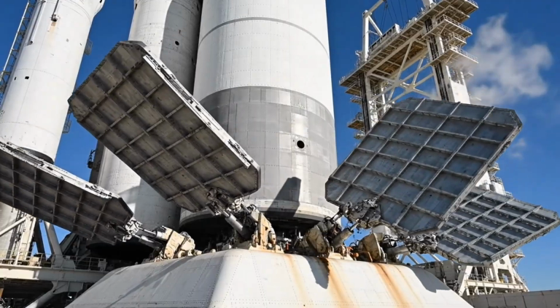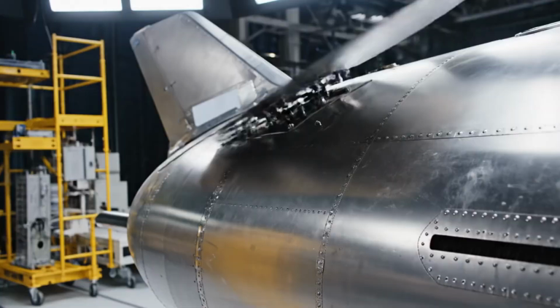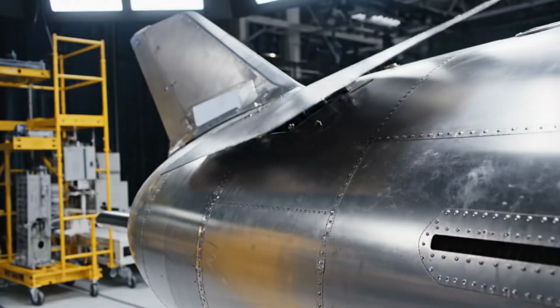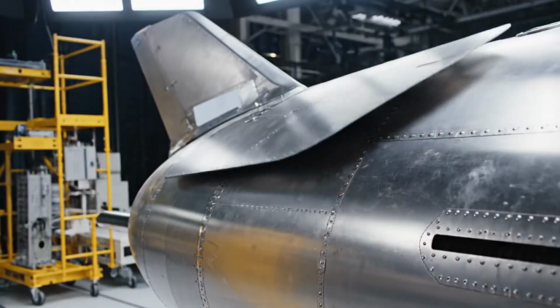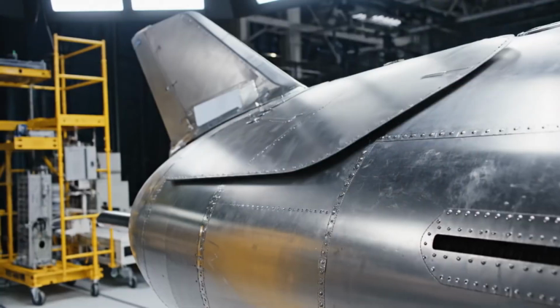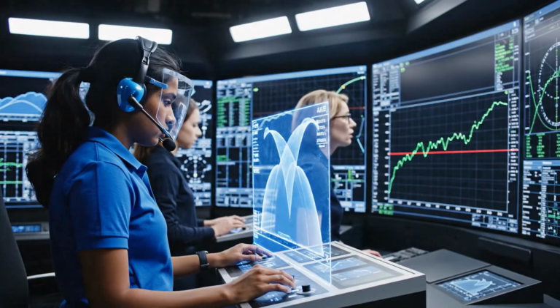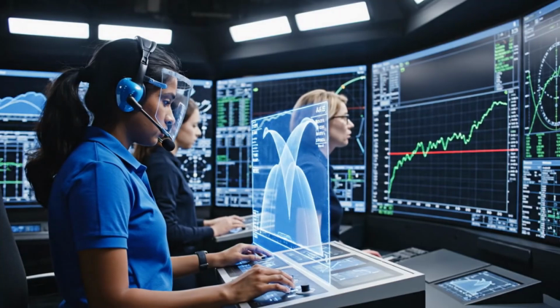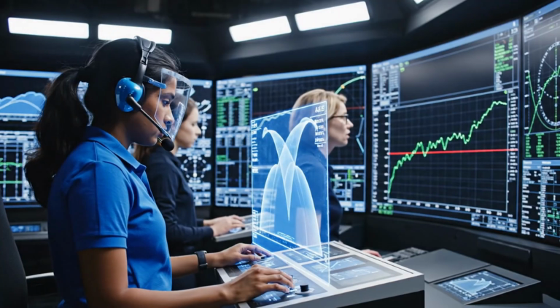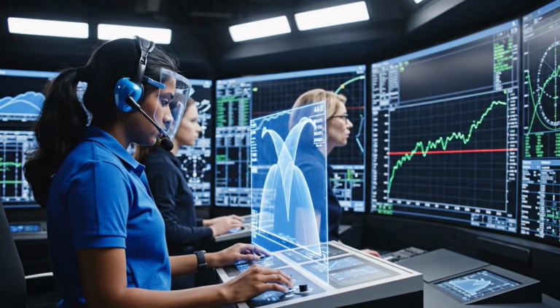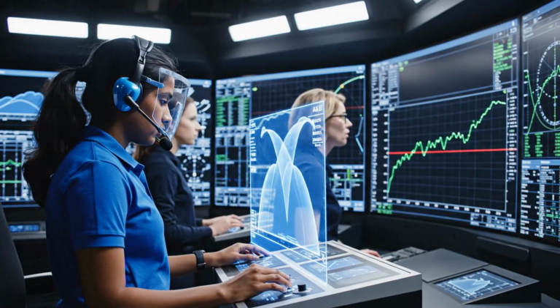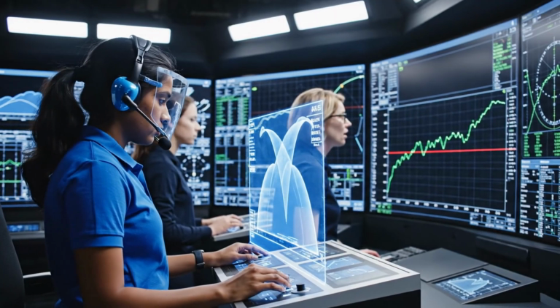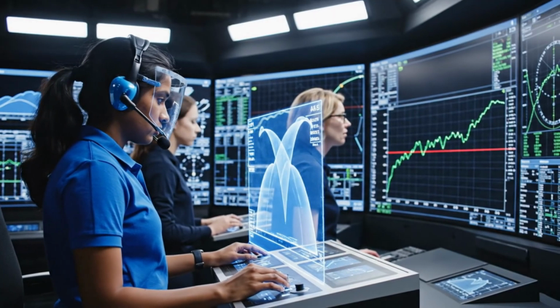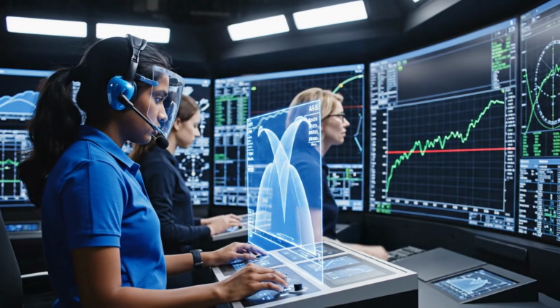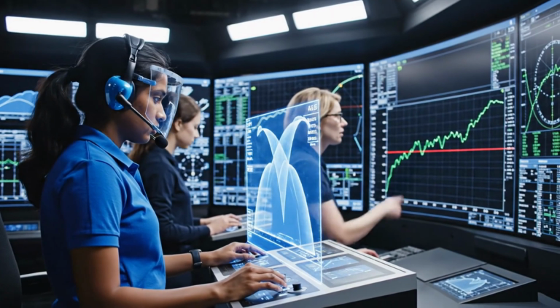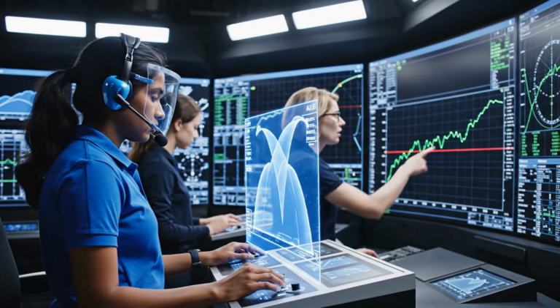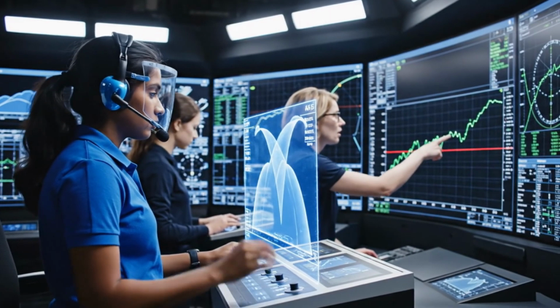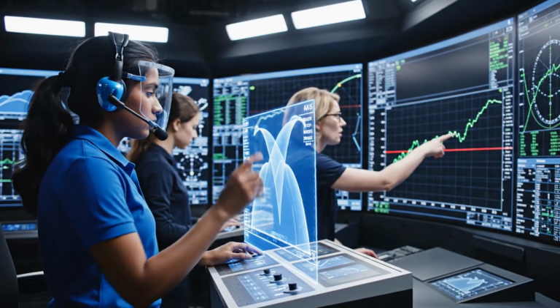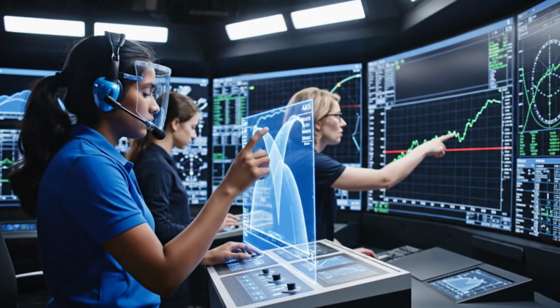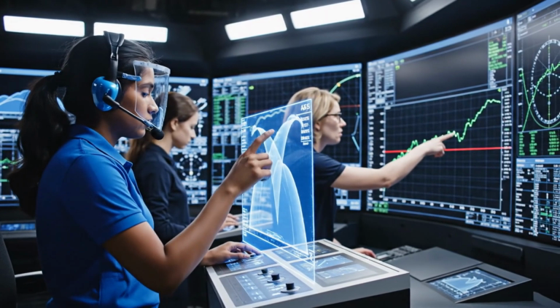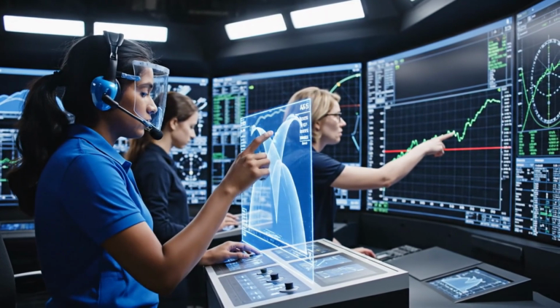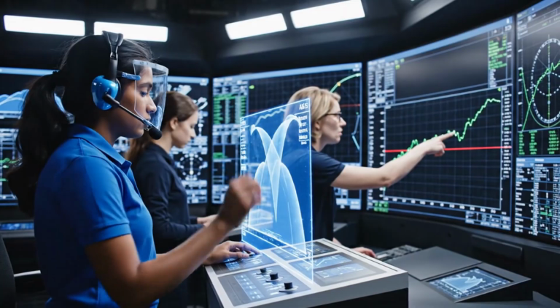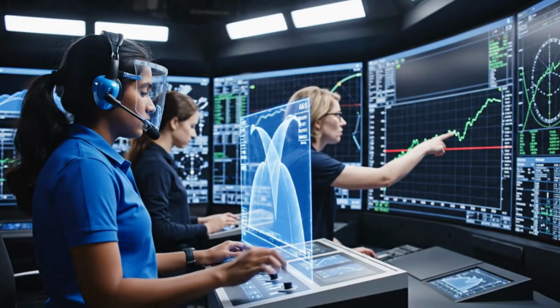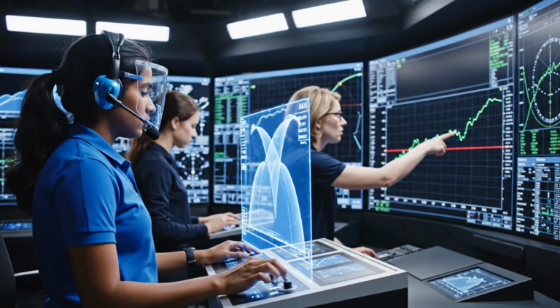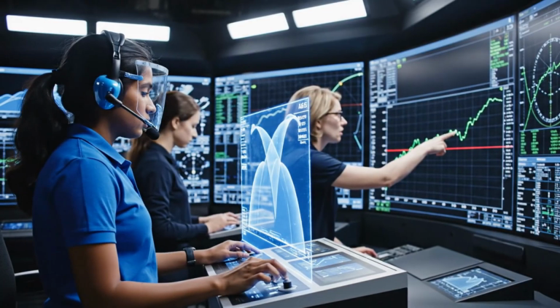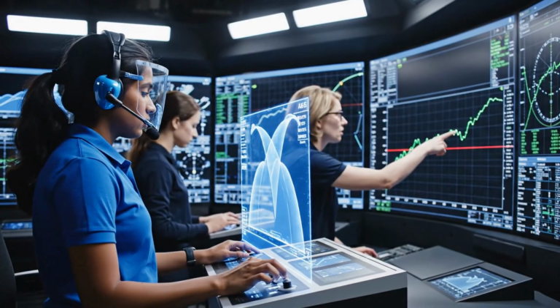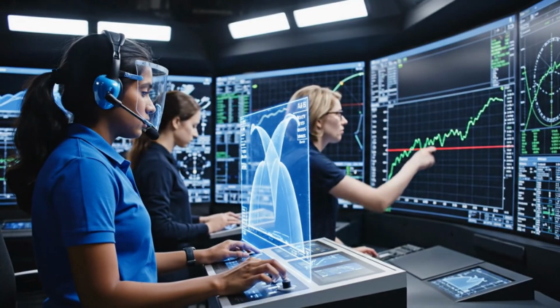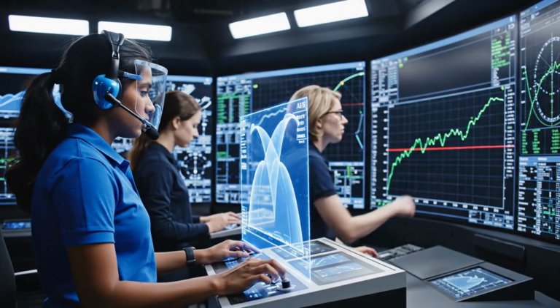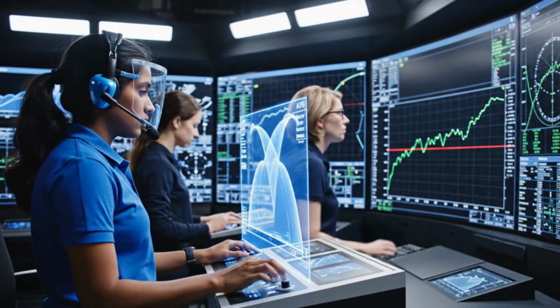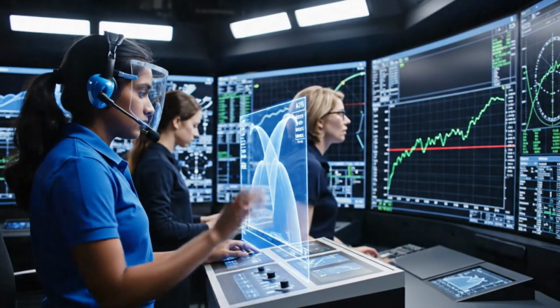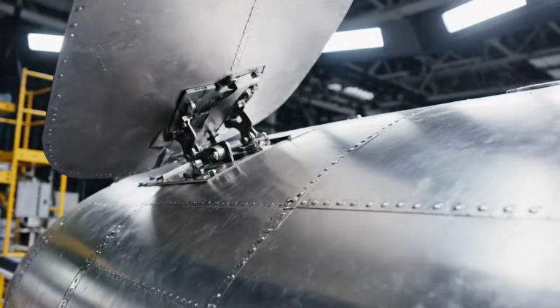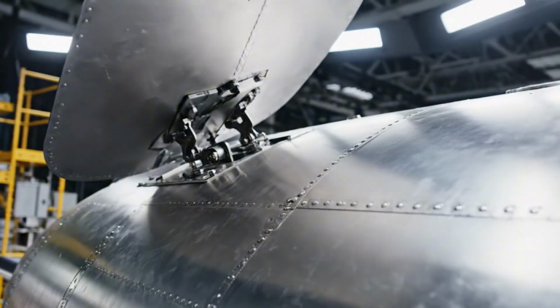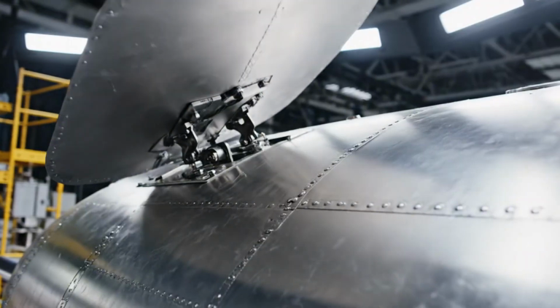Flat position holding at 45. Aerodynamic data matches prediction, system is stable.